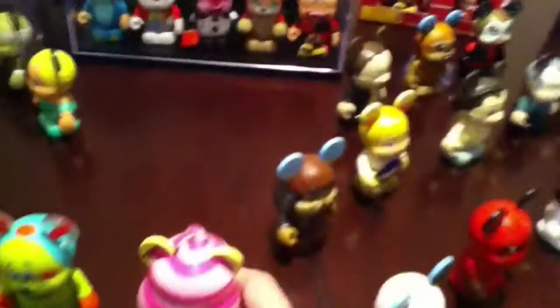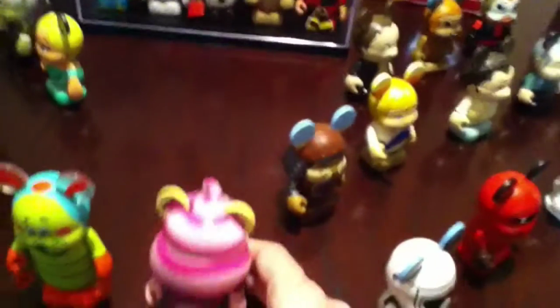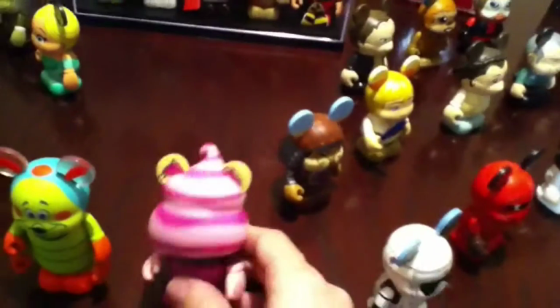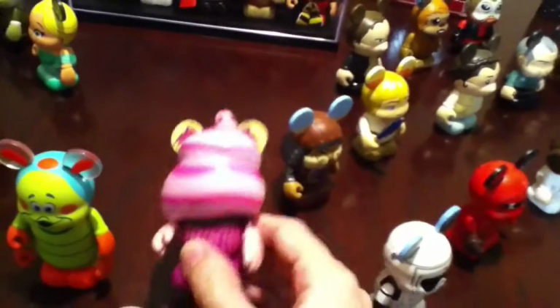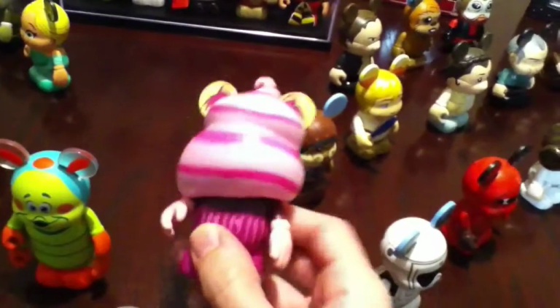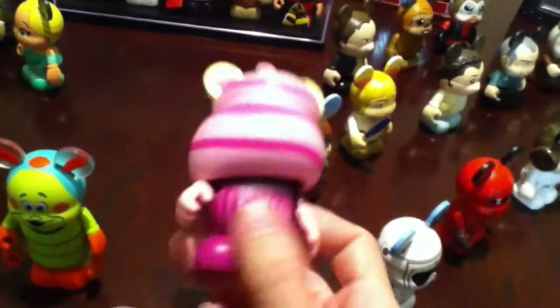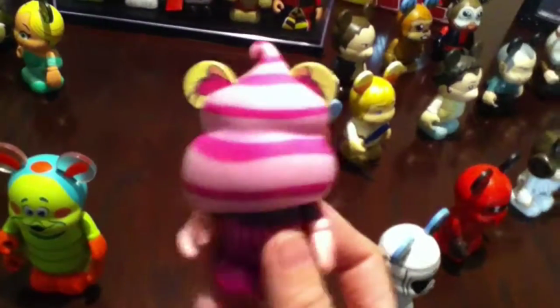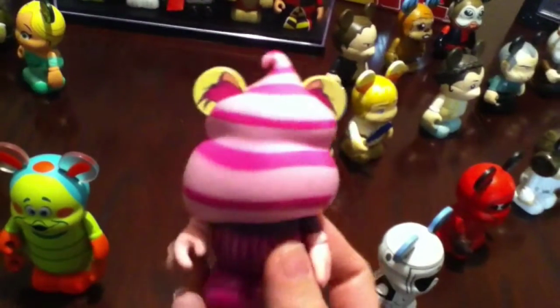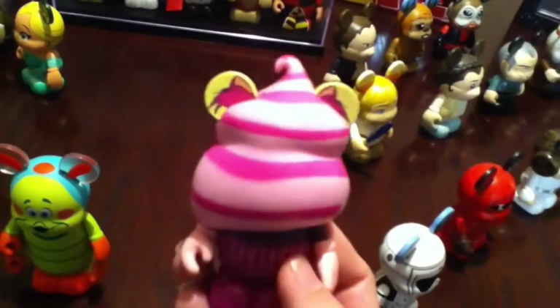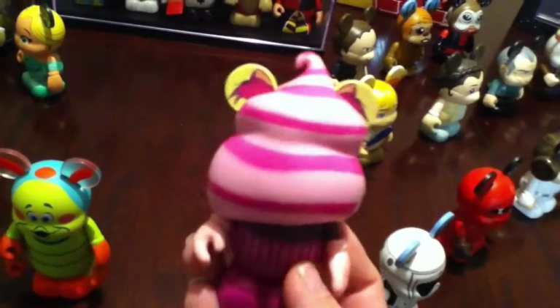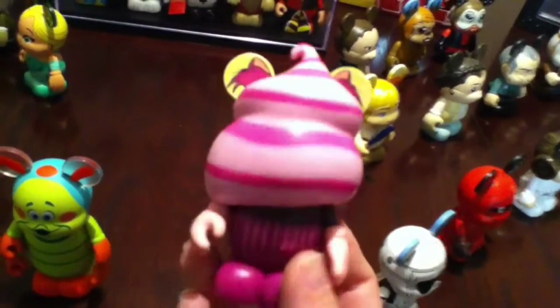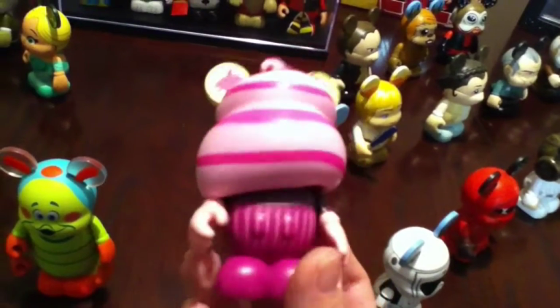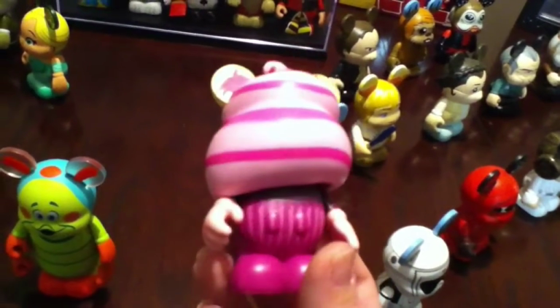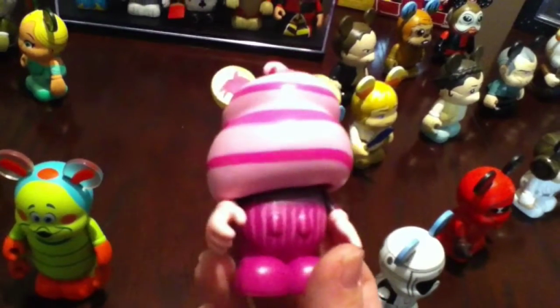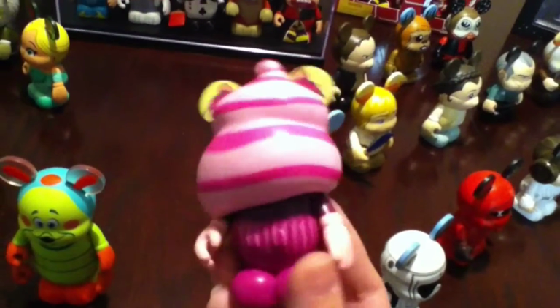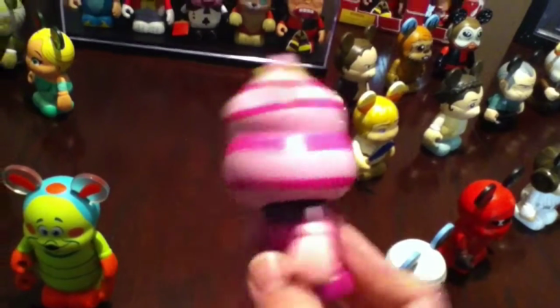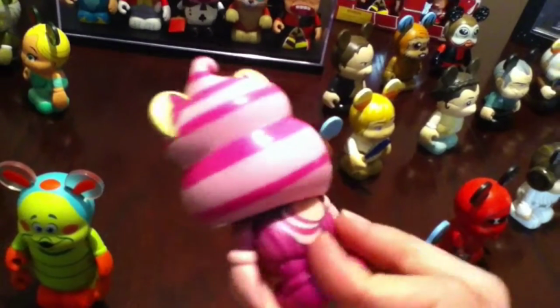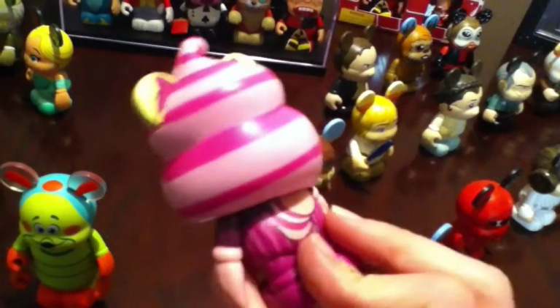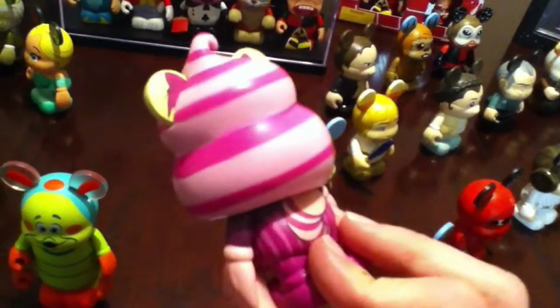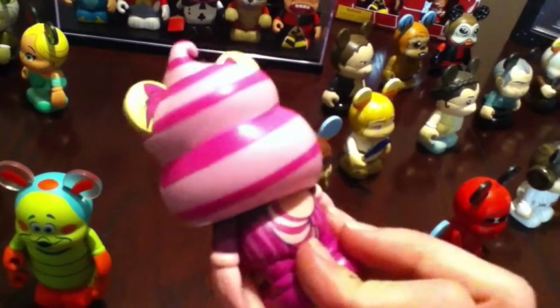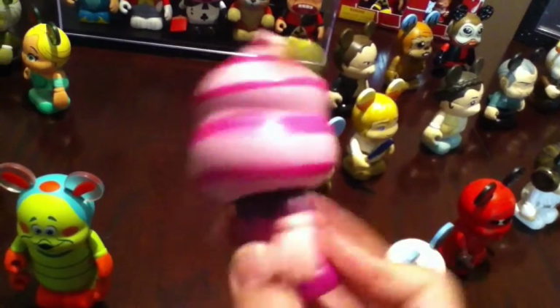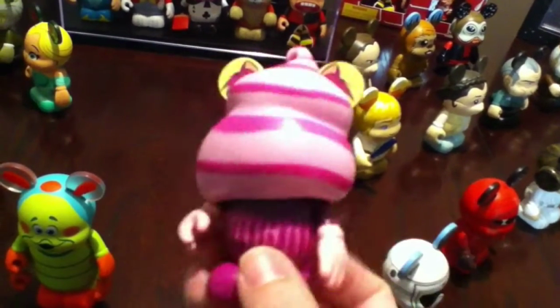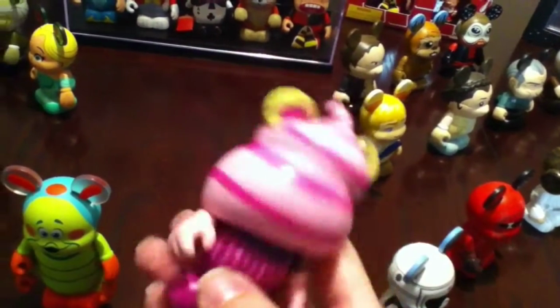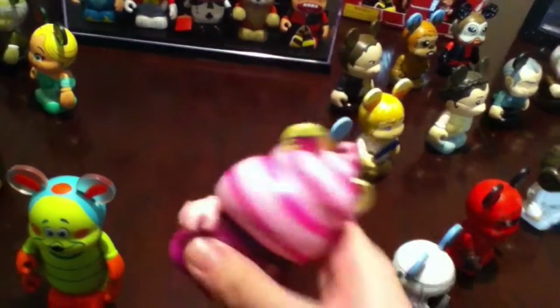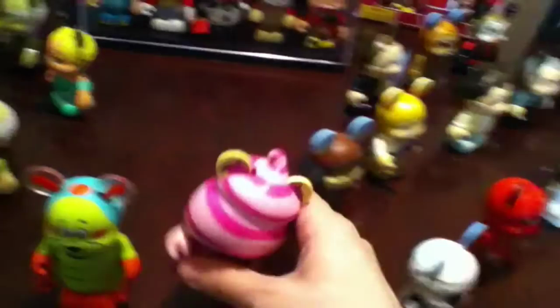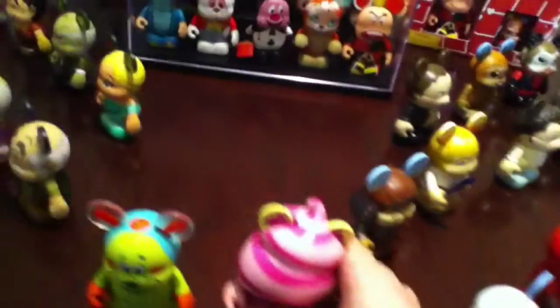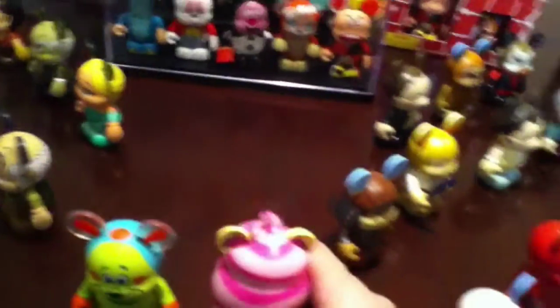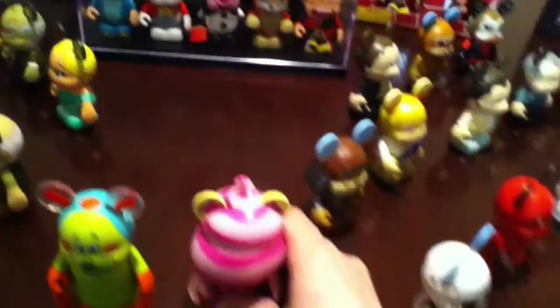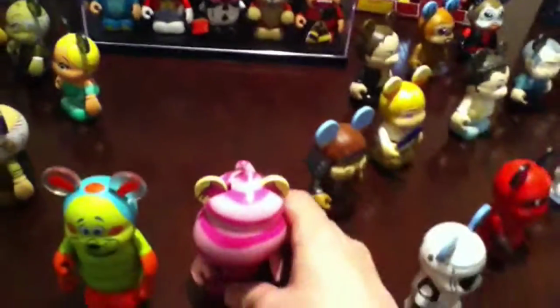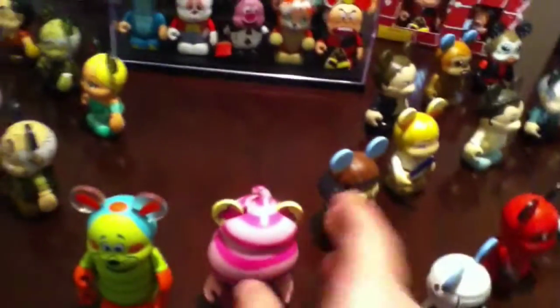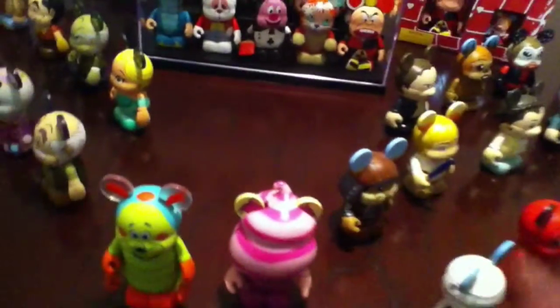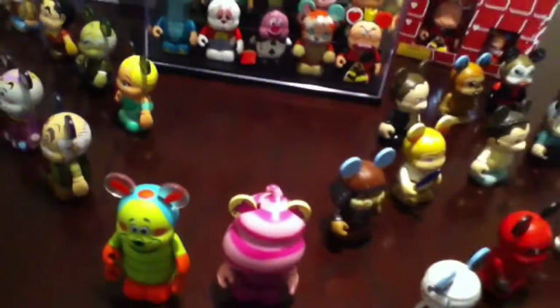I also have the Cheshire Cat Cupcake right here, which is adorable. It's just so cute. I love that one.